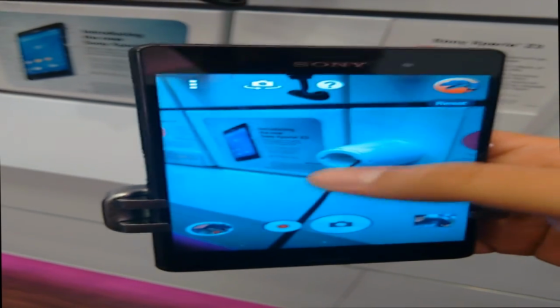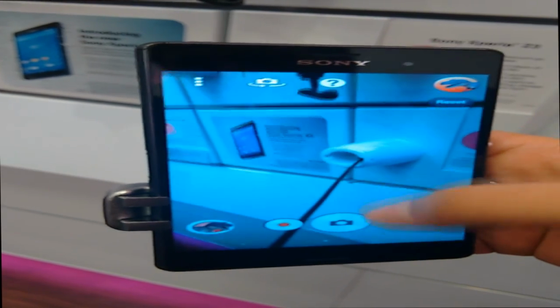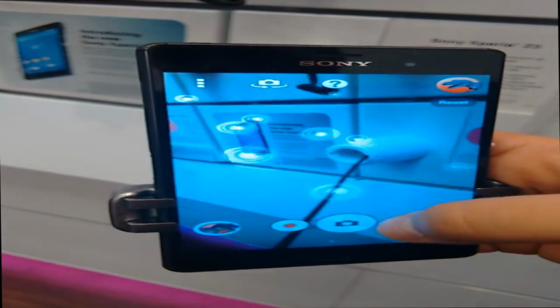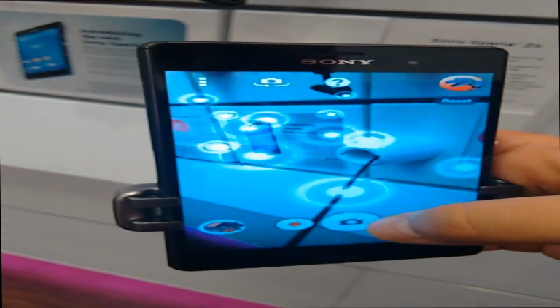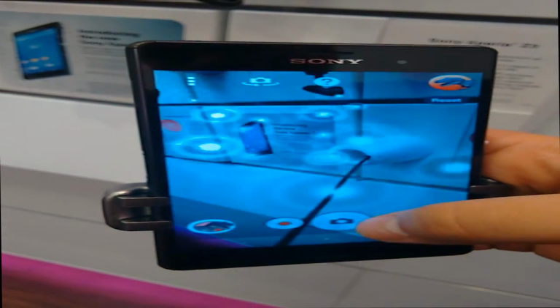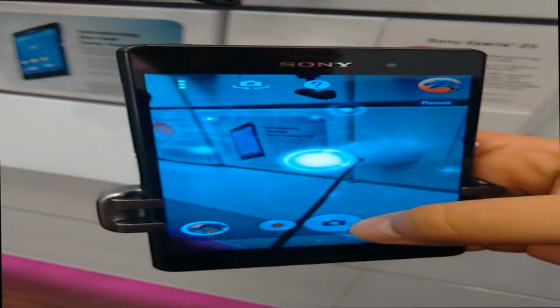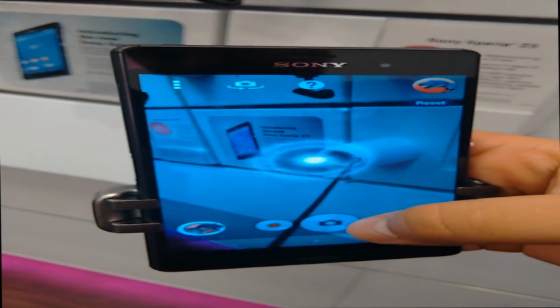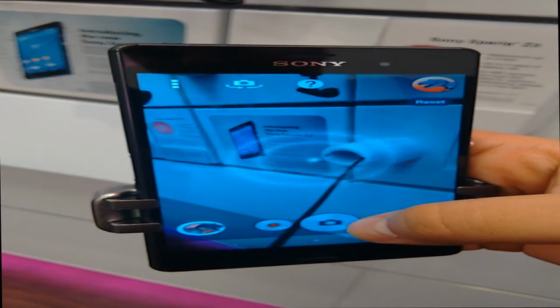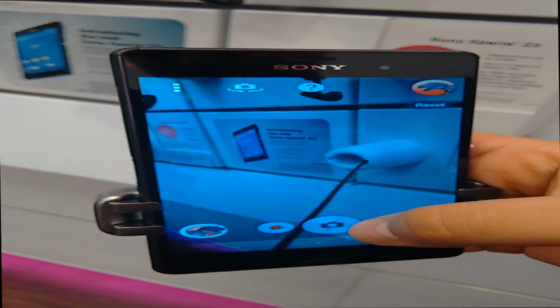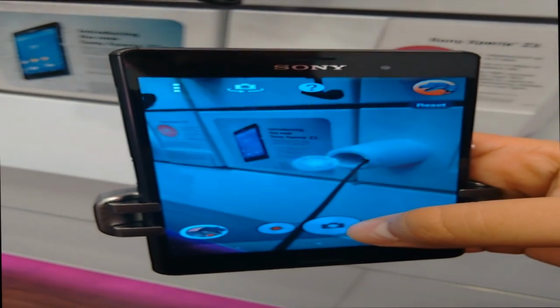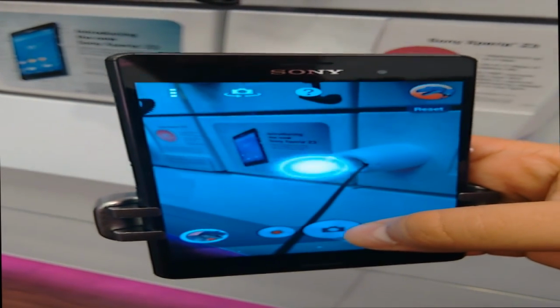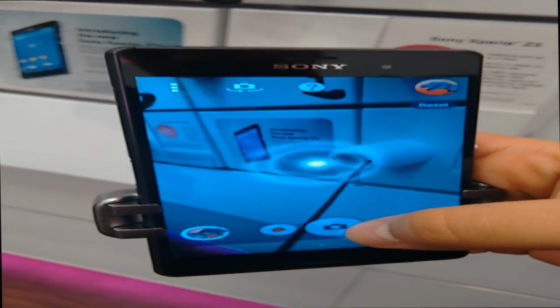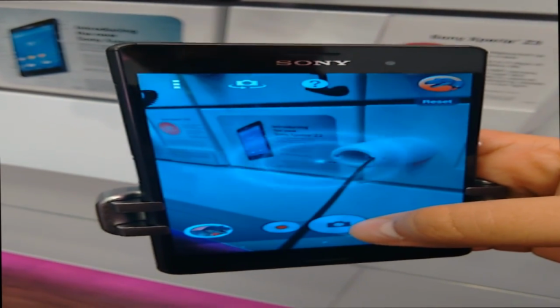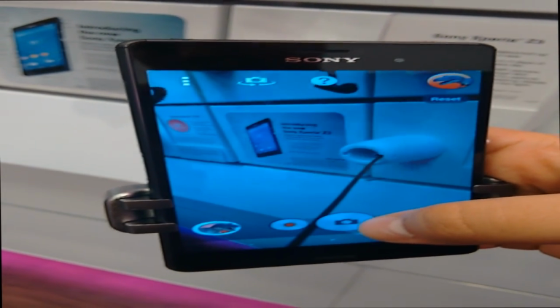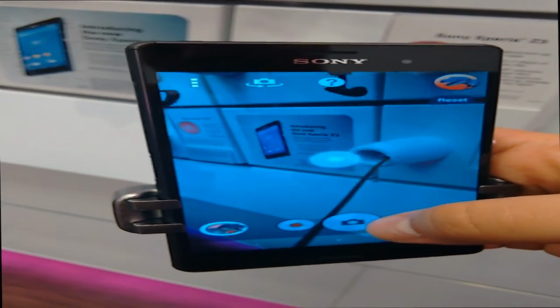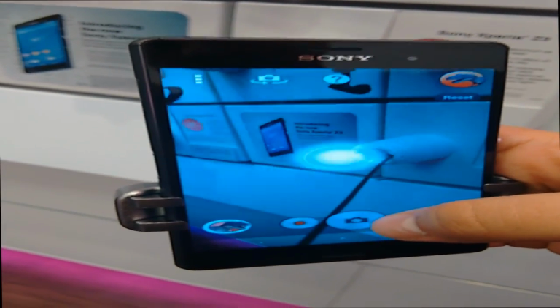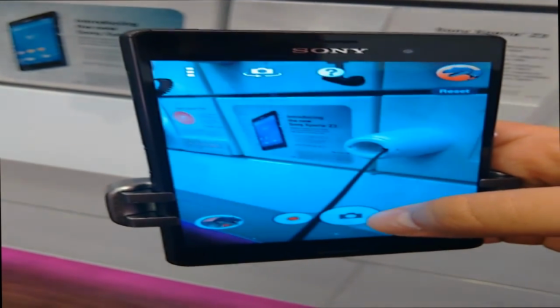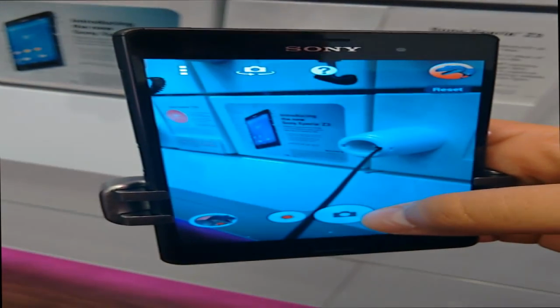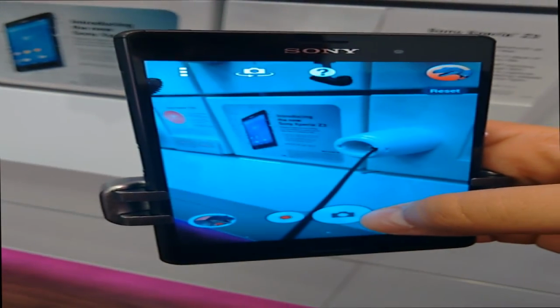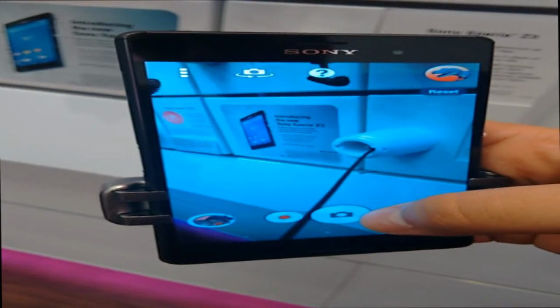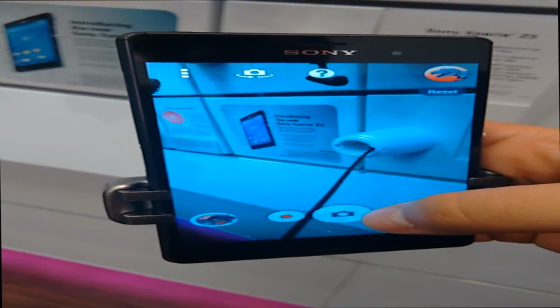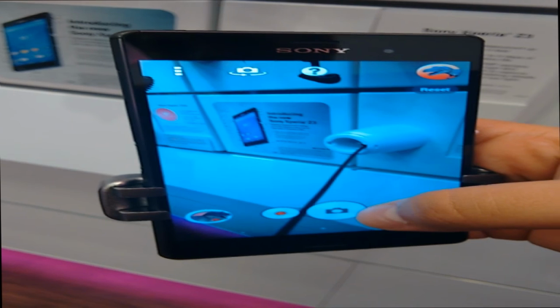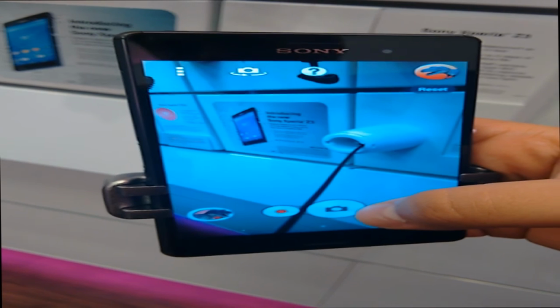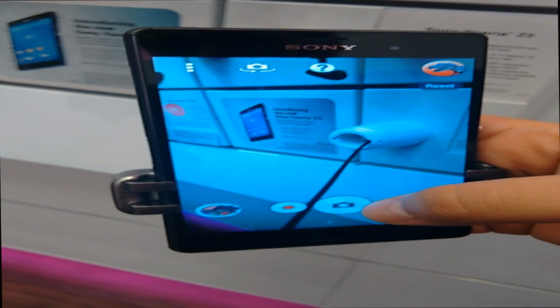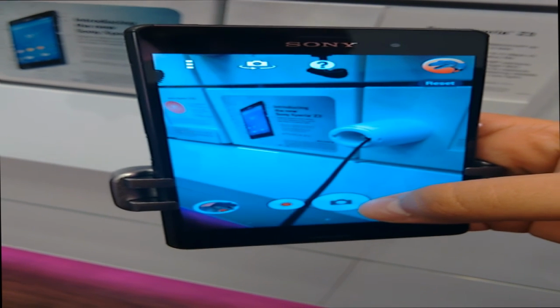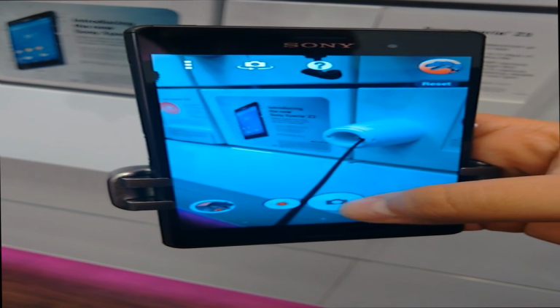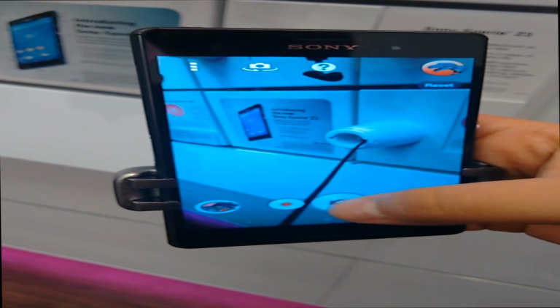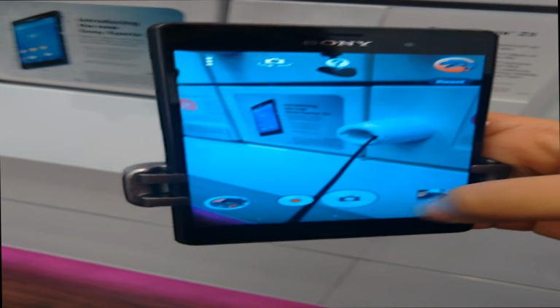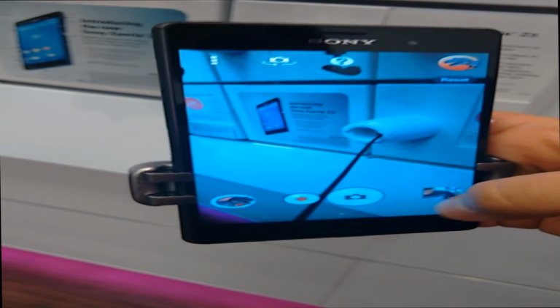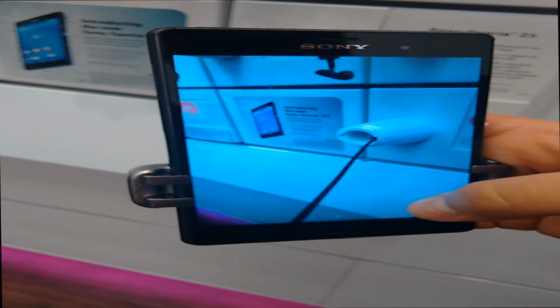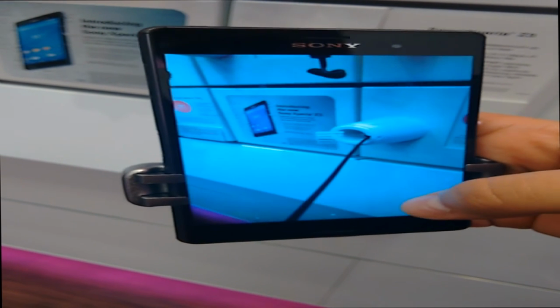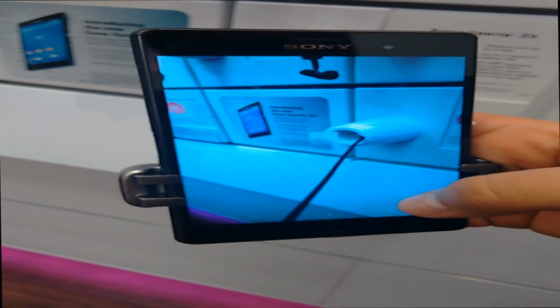Thanks for joining me in this hands-on of the Xperia Z3. Remember to like the video if you liked it and subscribe to see more coverage of Android phones. We'll see you later.